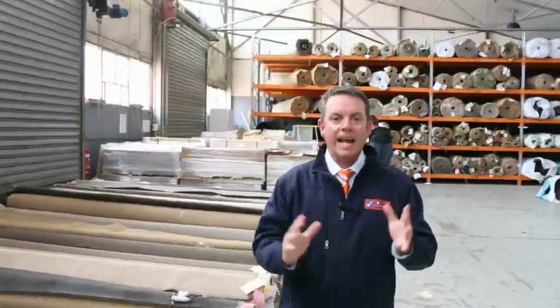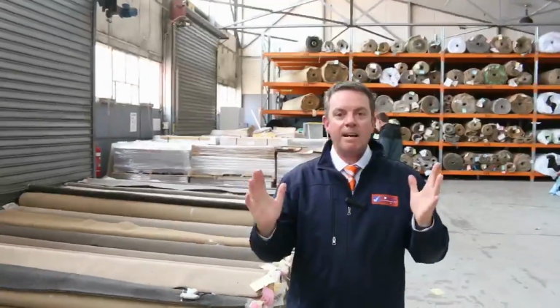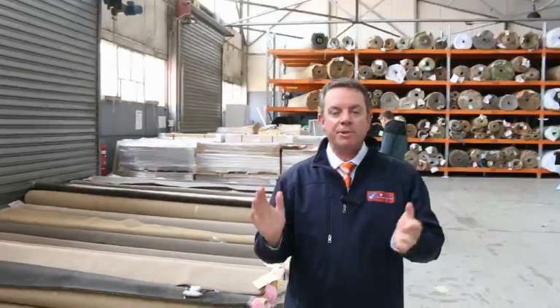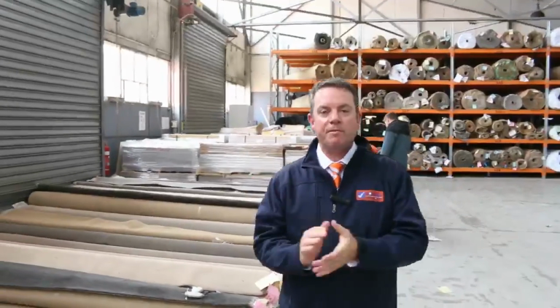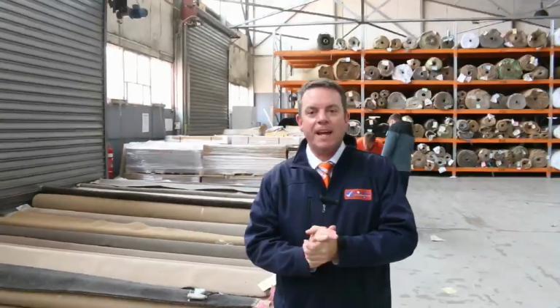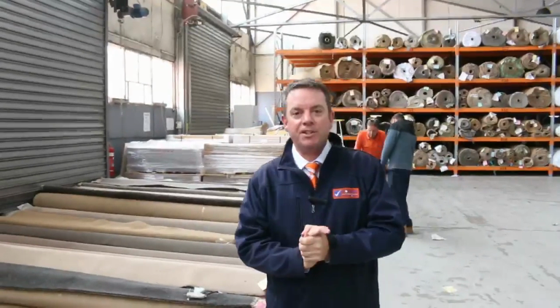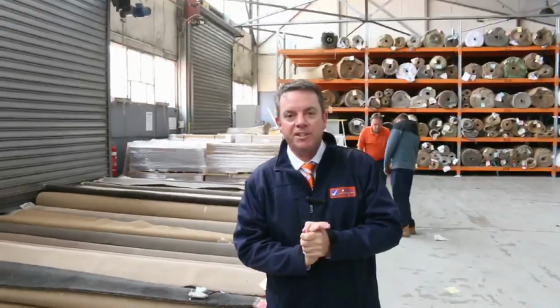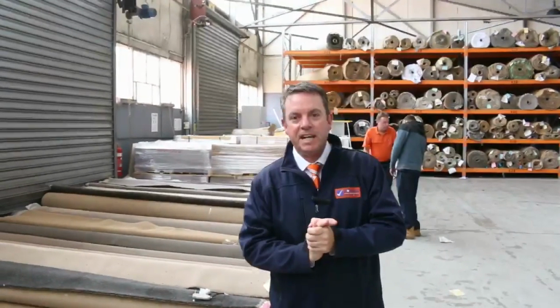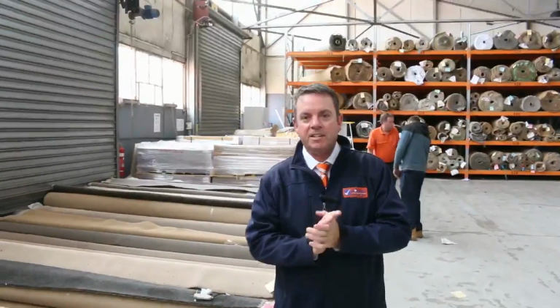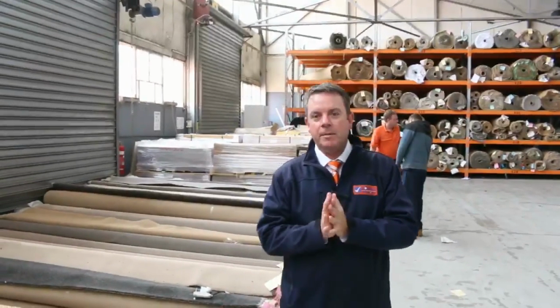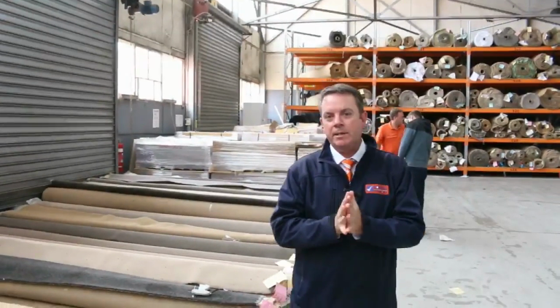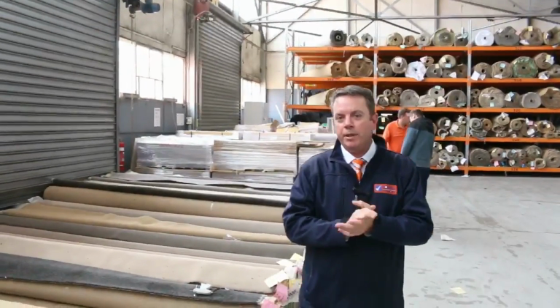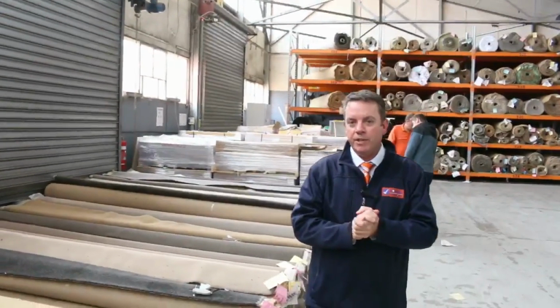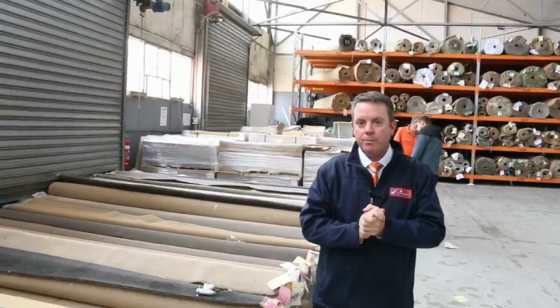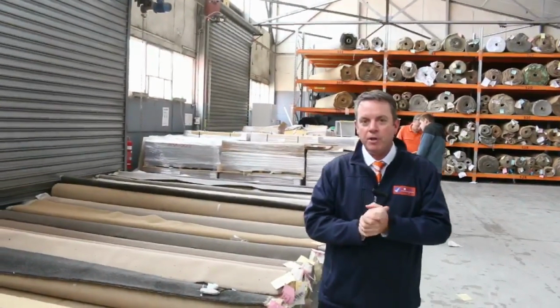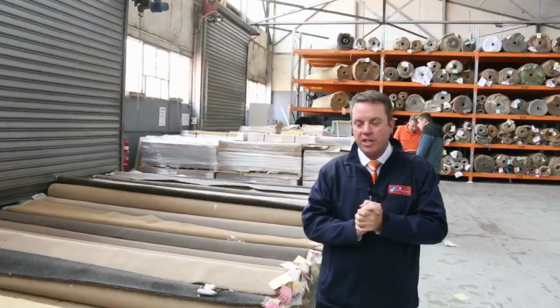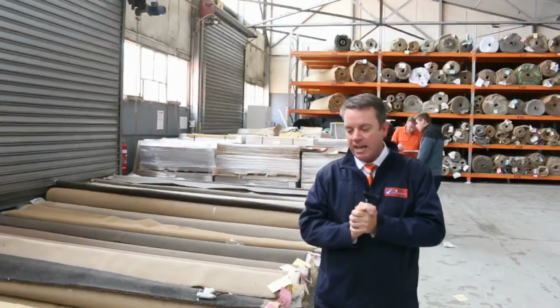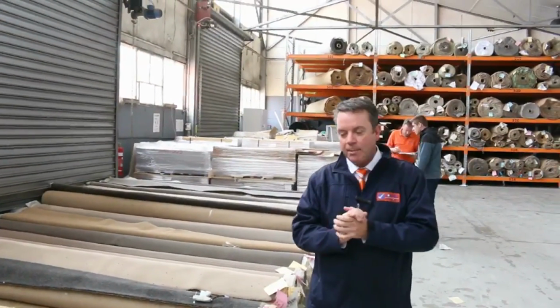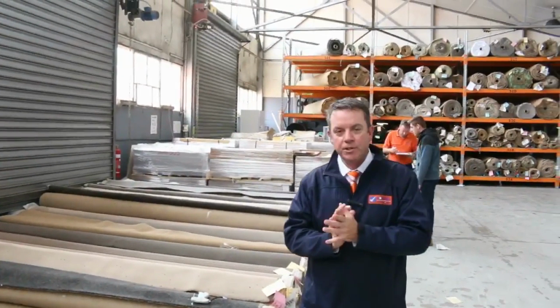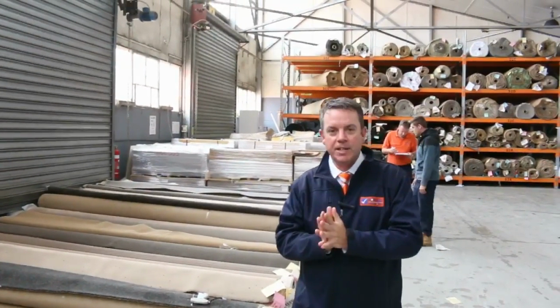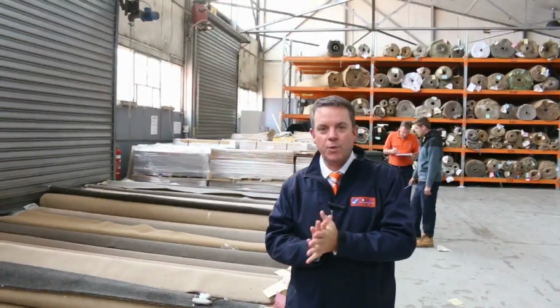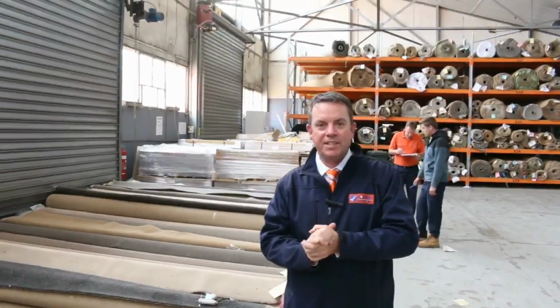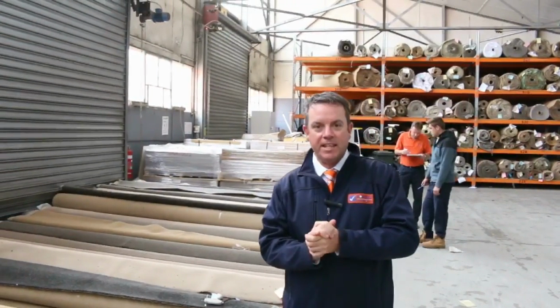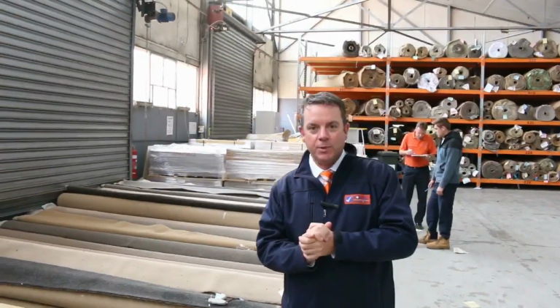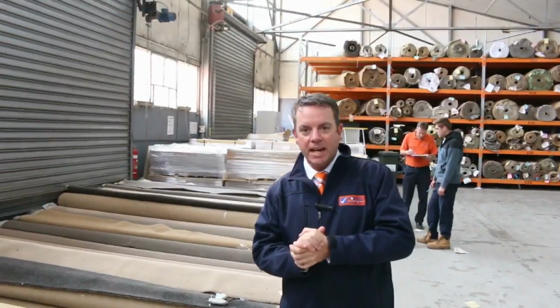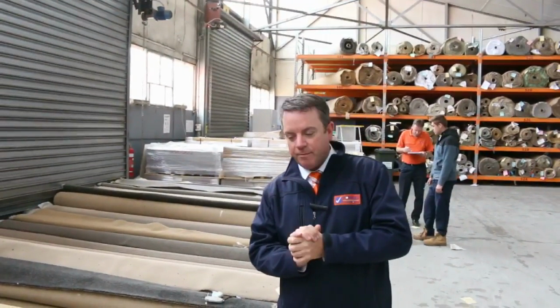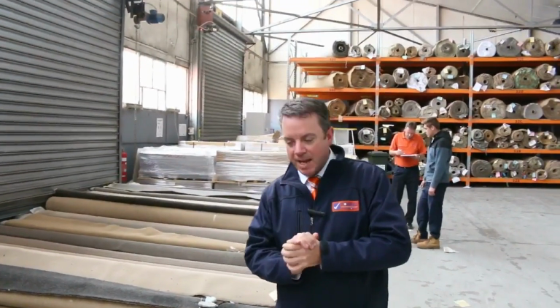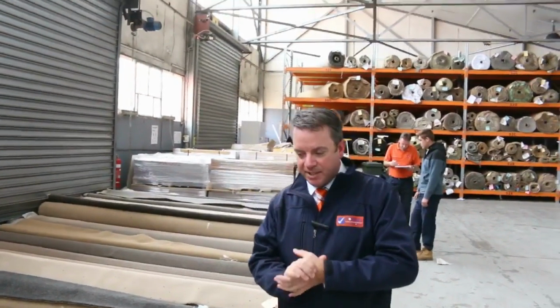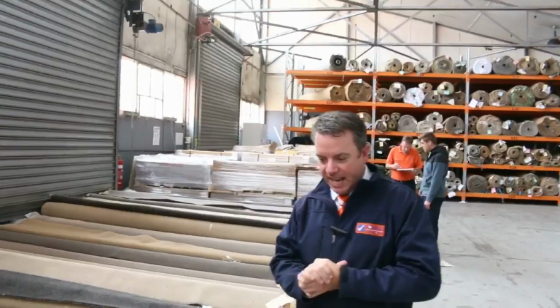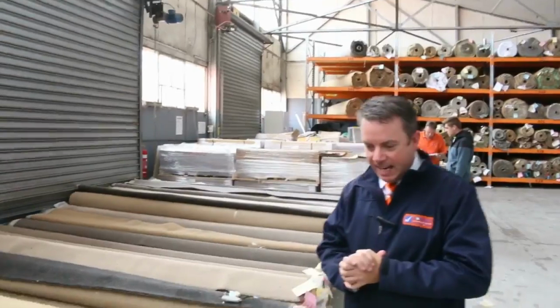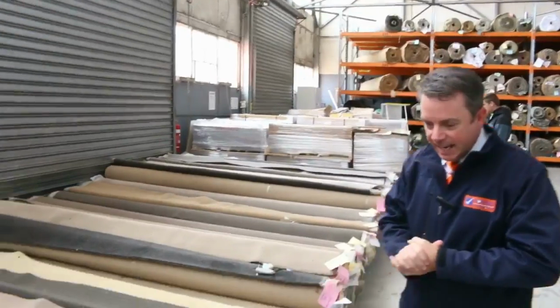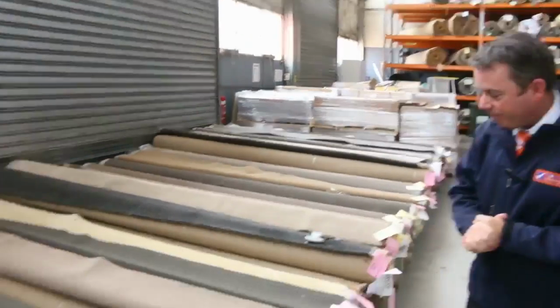G'day, I'm John from Fowles Auction Sales. I'm here to preview tomorrow's carpet auction. That's Wednesday the 28th of March at 10am.